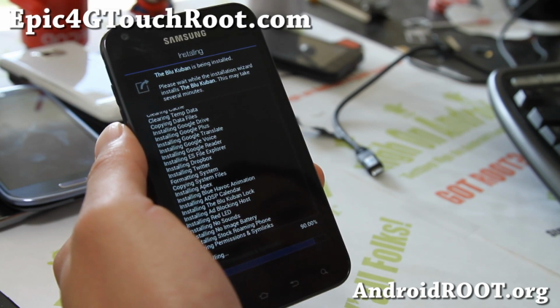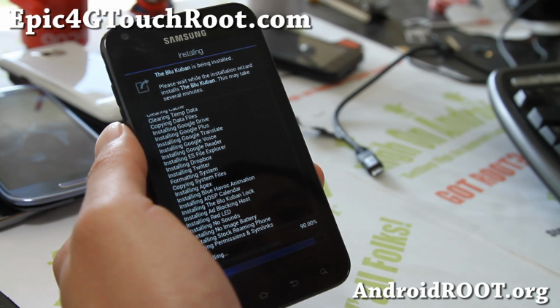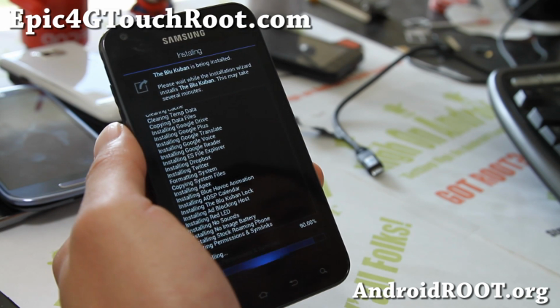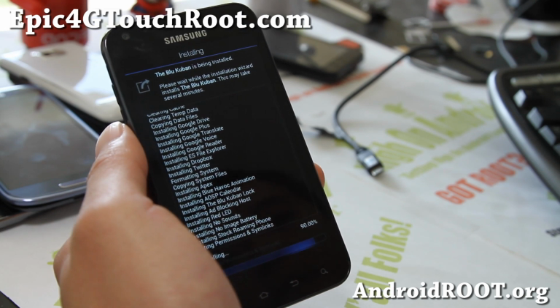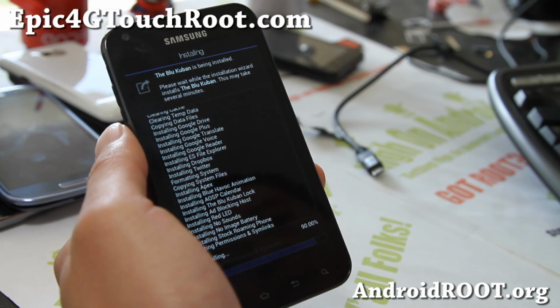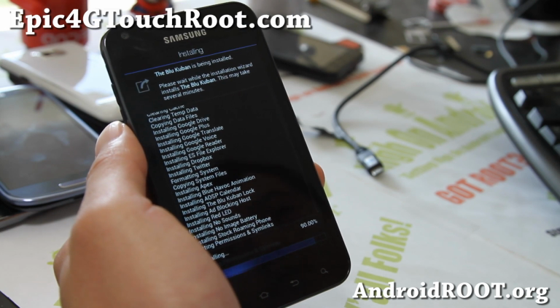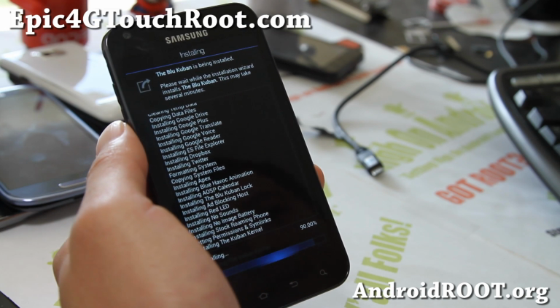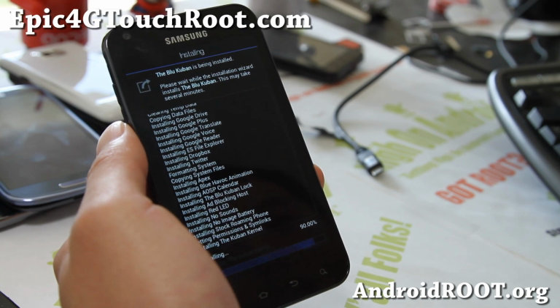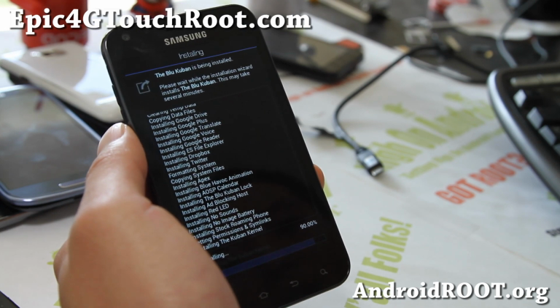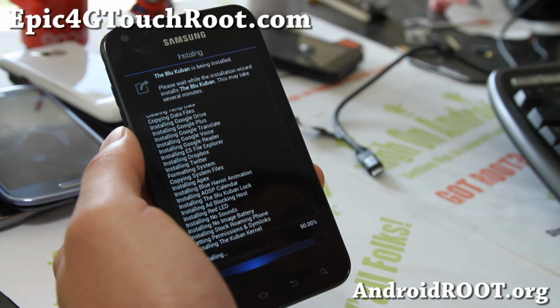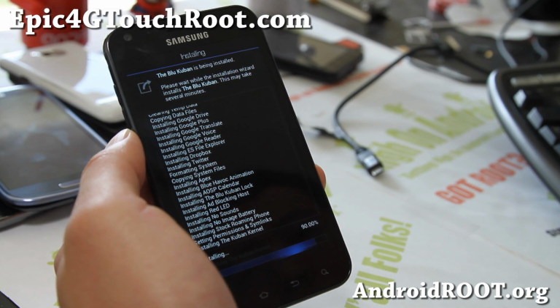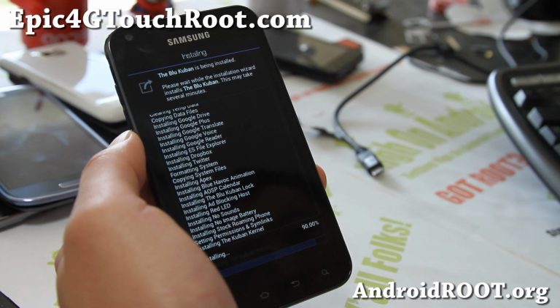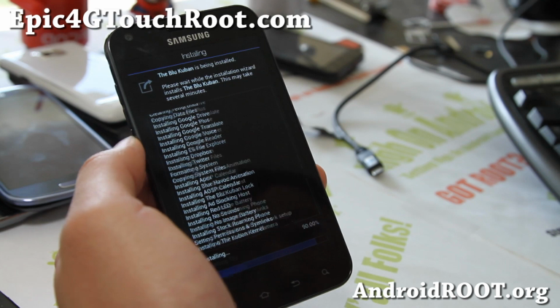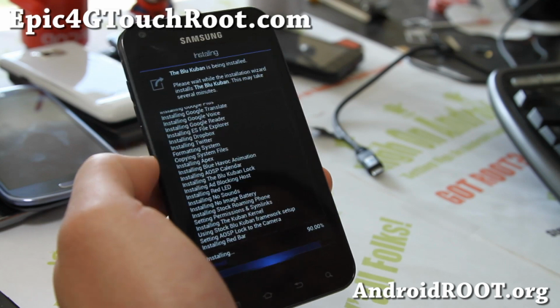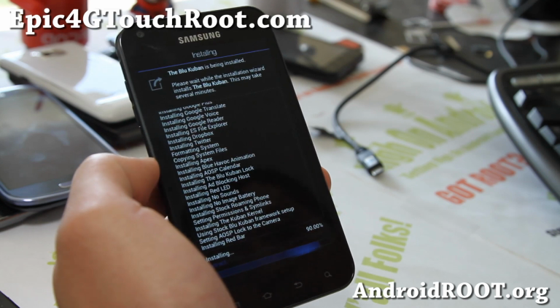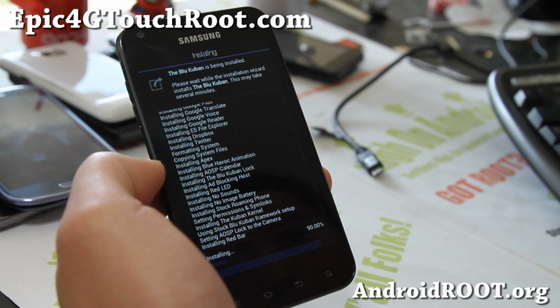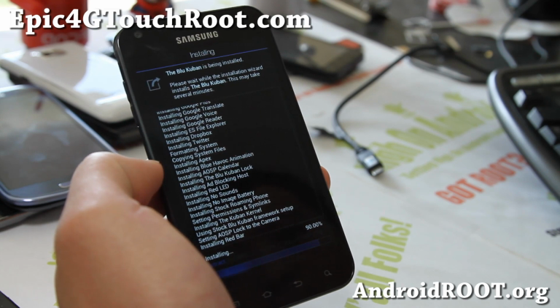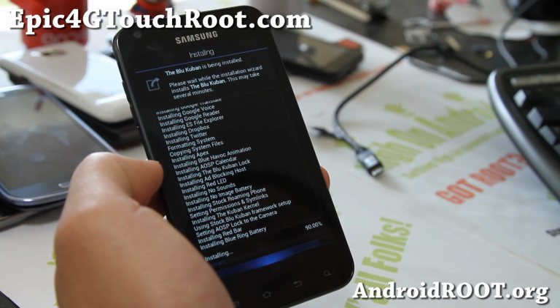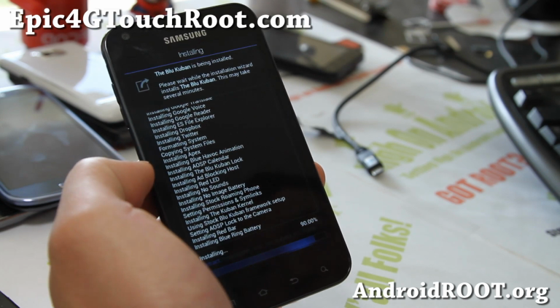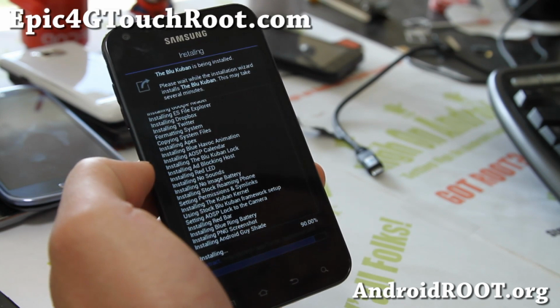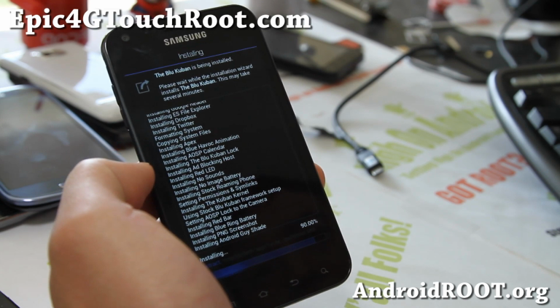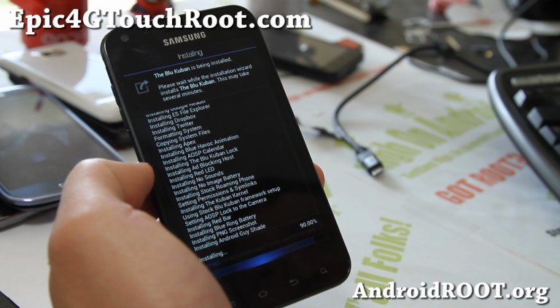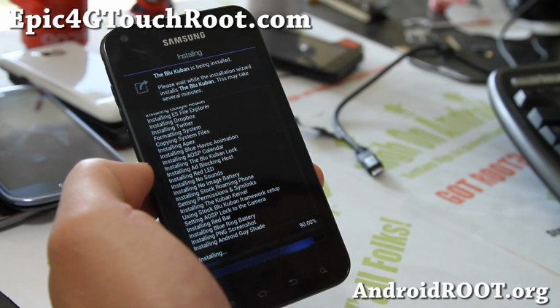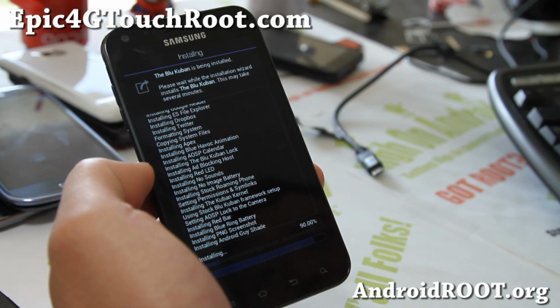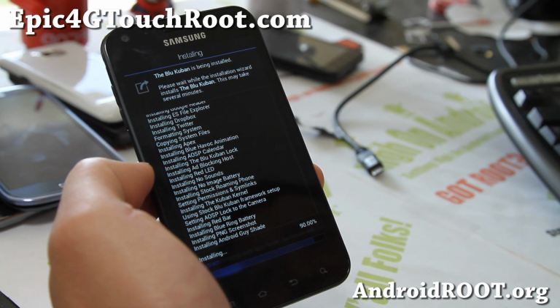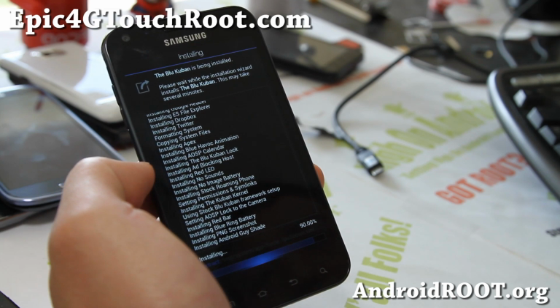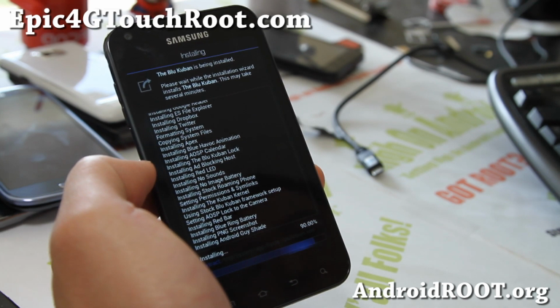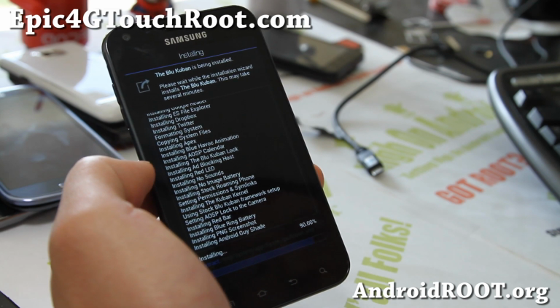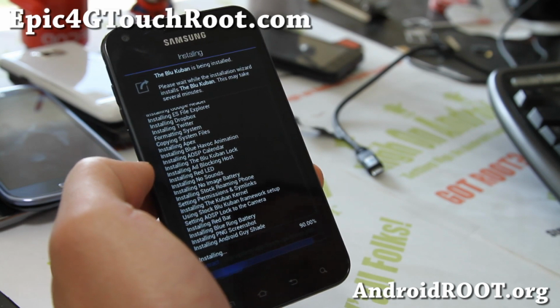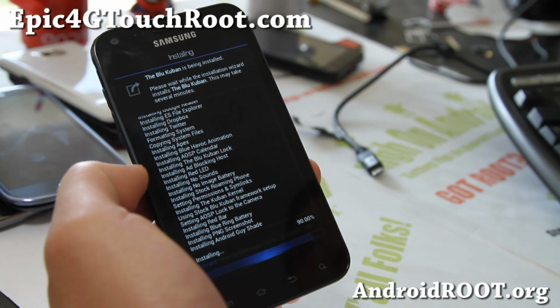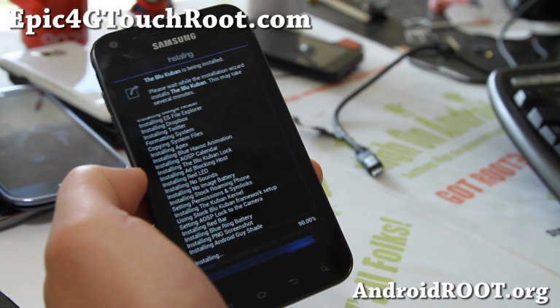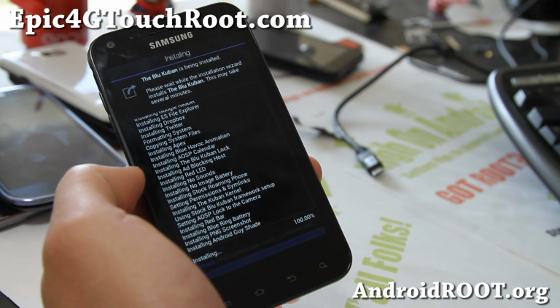Whatever you had on the previous ROM can mess up things, so just do the wipe. Reboot and you should be all good to go.